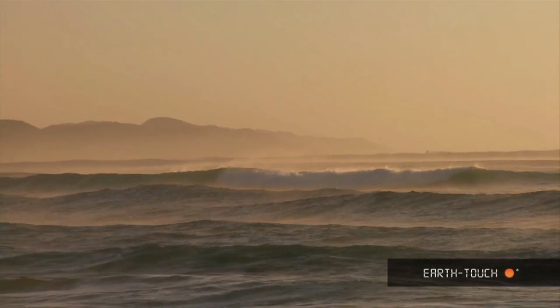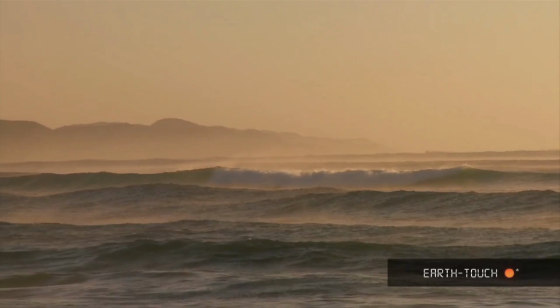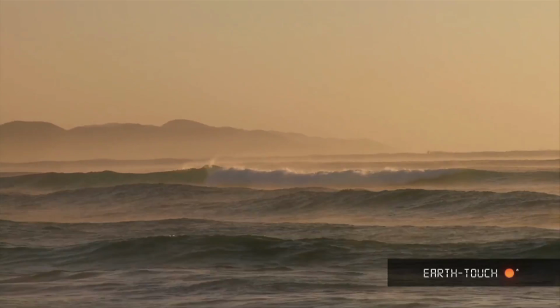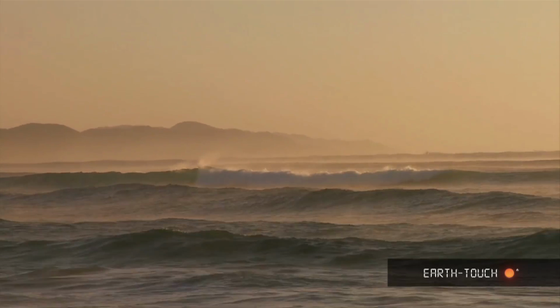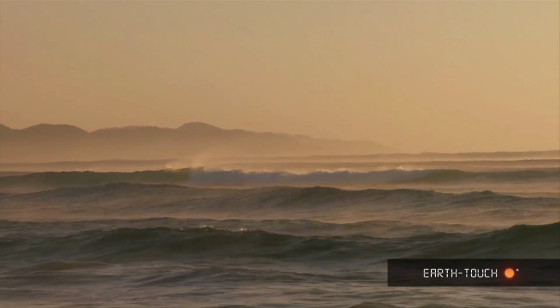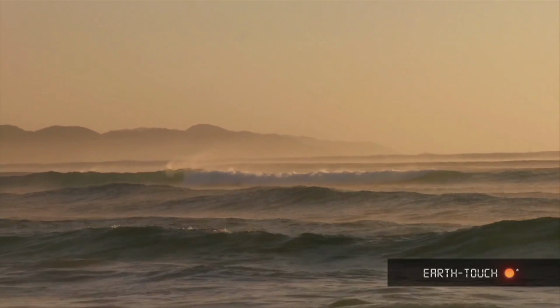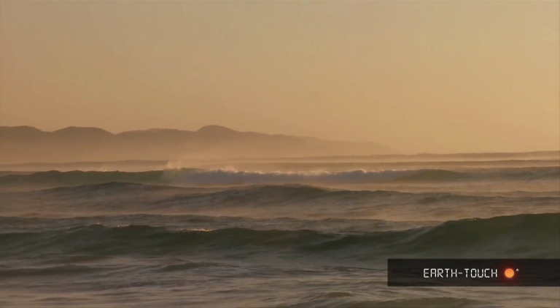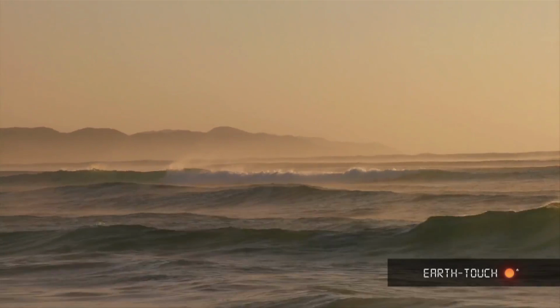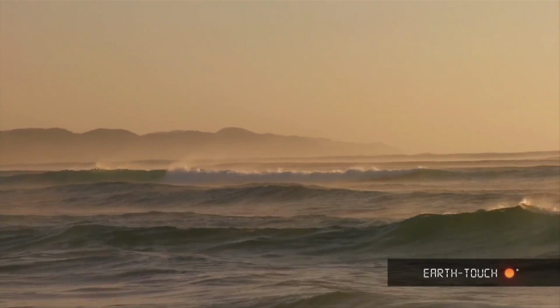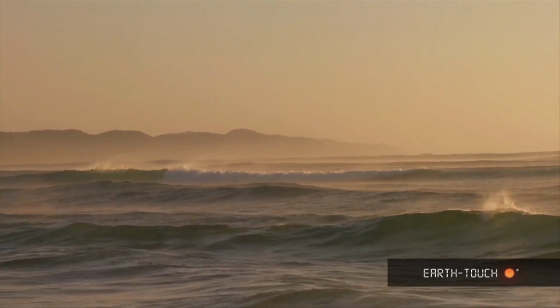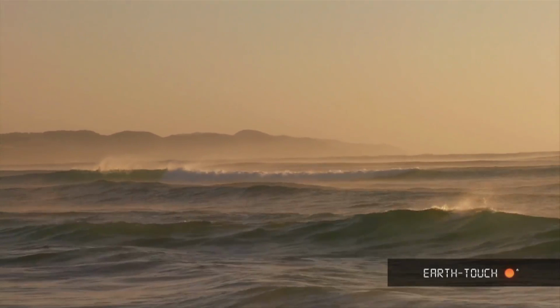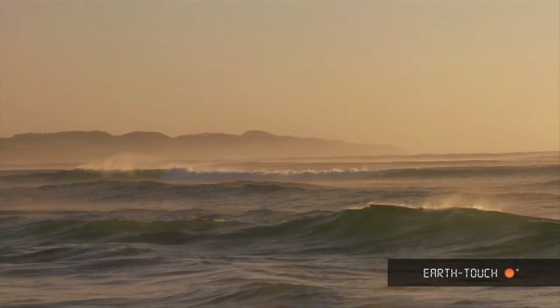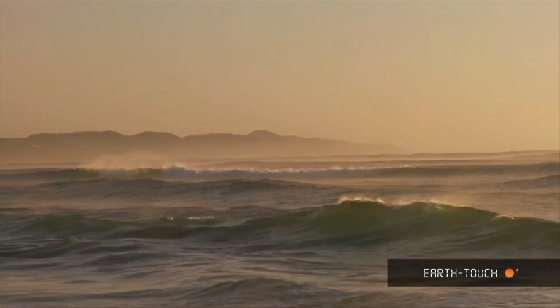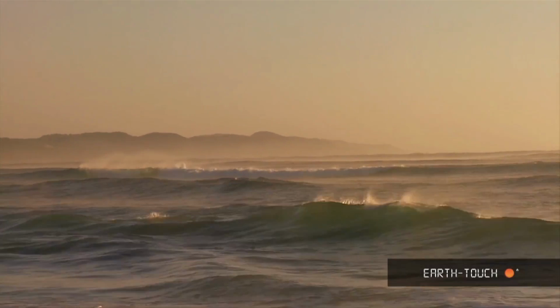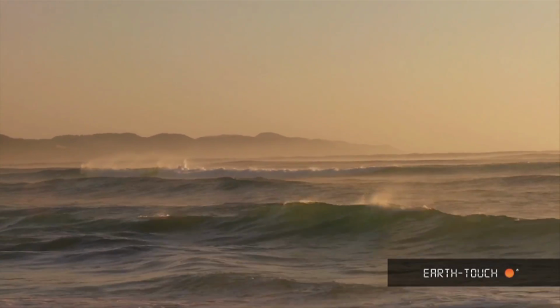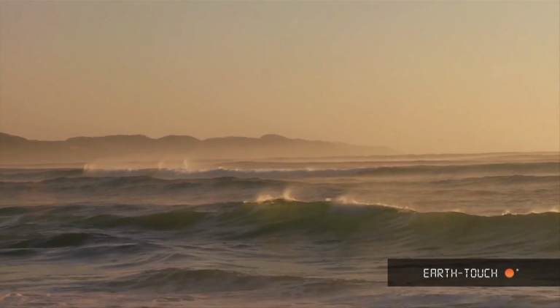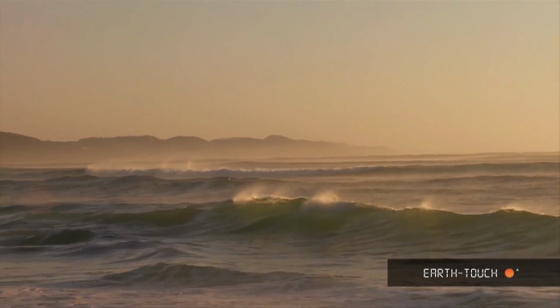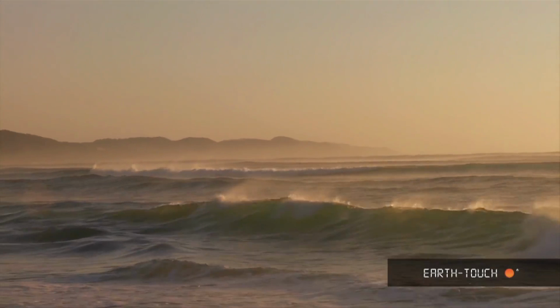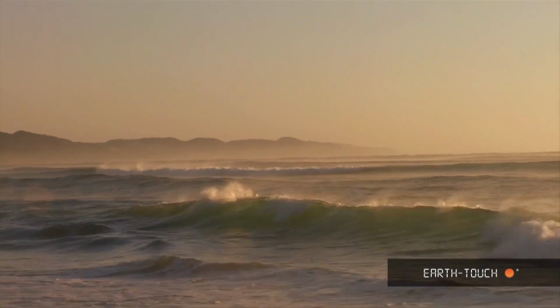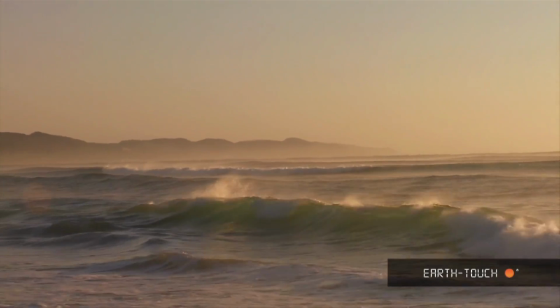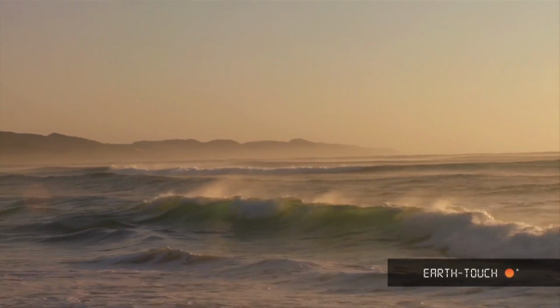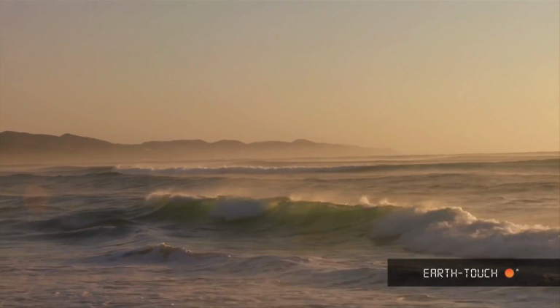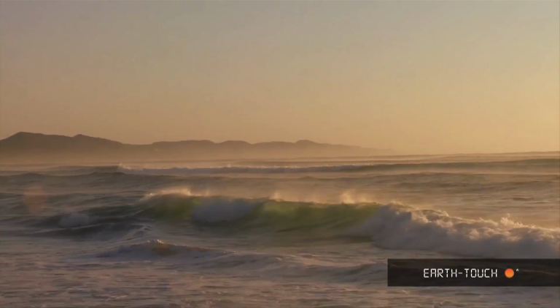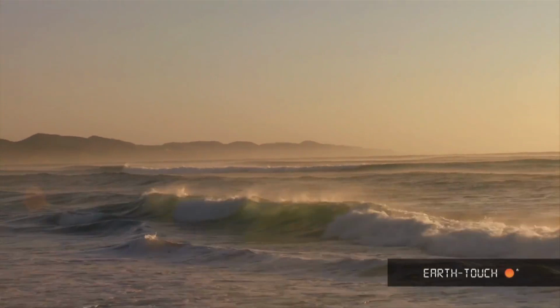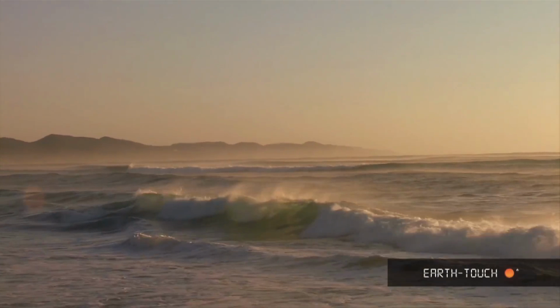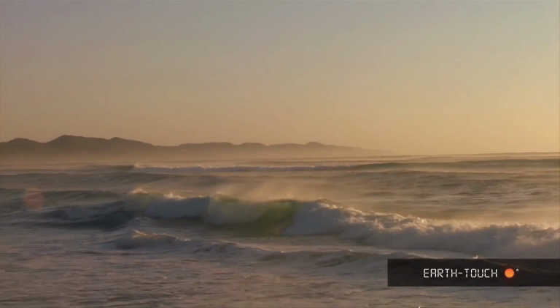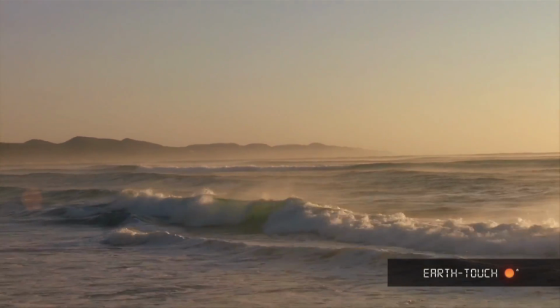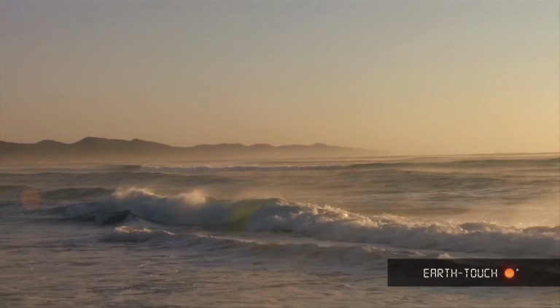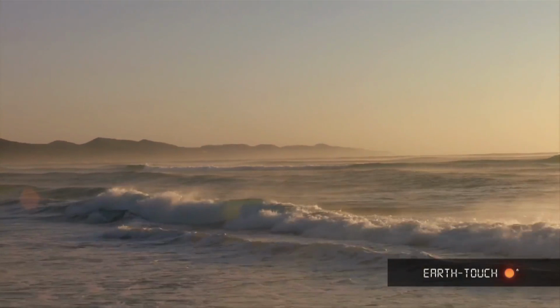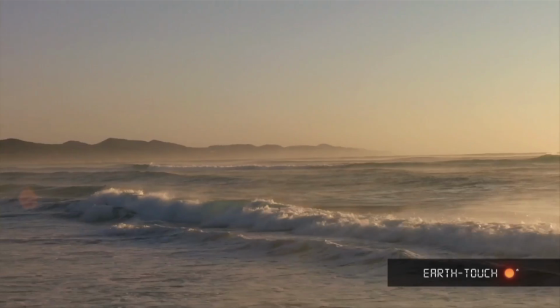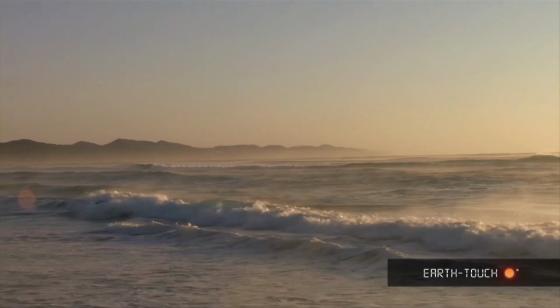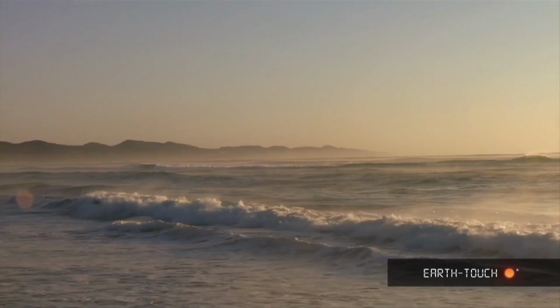This beautiful coastline which stretches north up to Mozambique is the area we're going to focus on for the next few weeks.